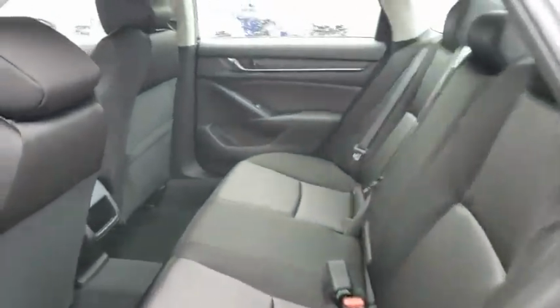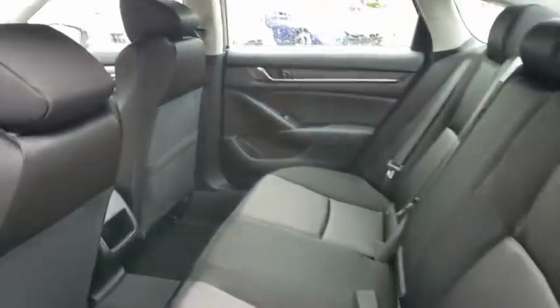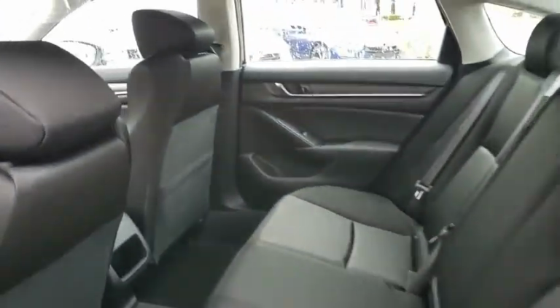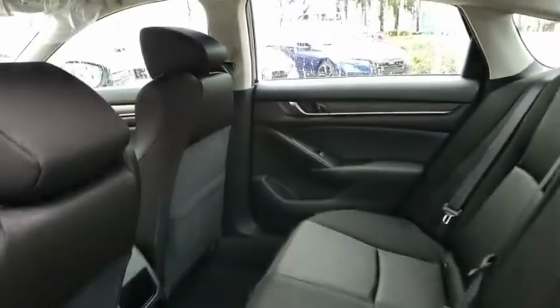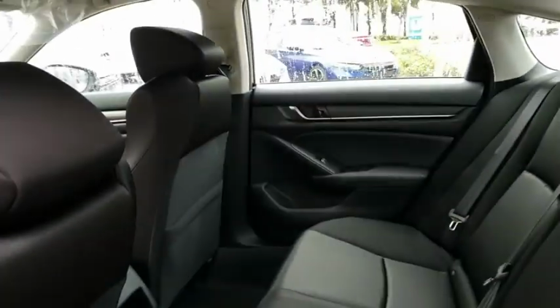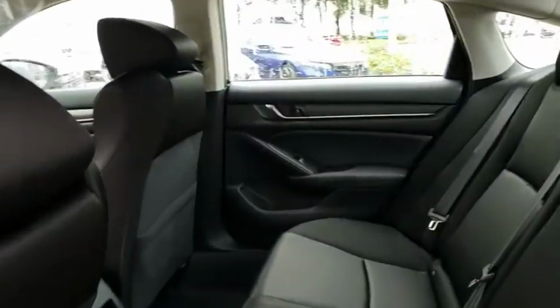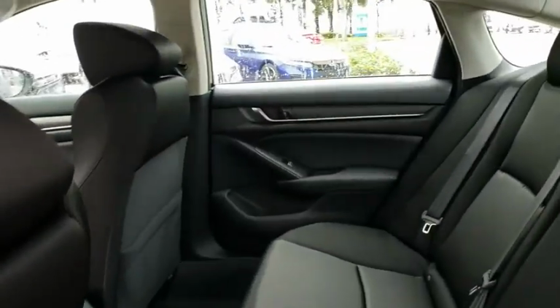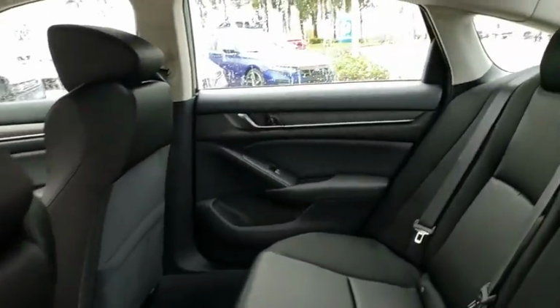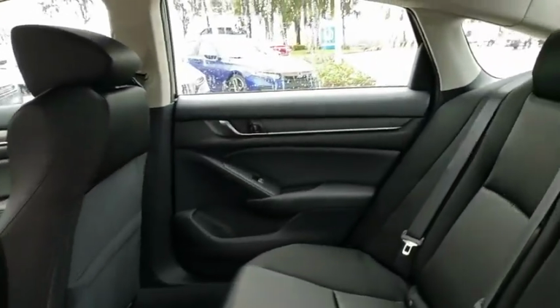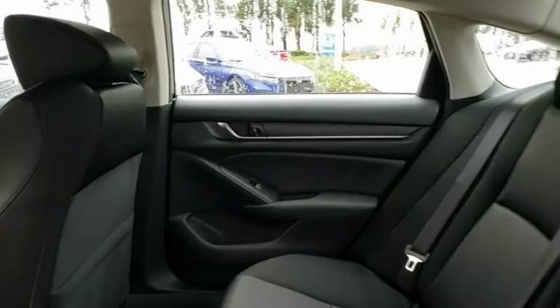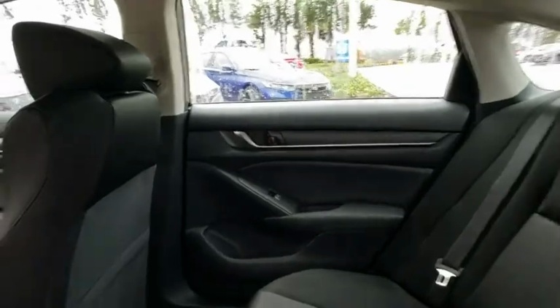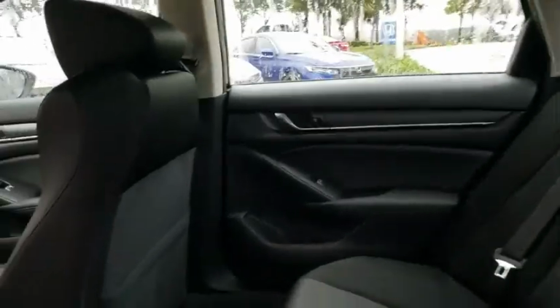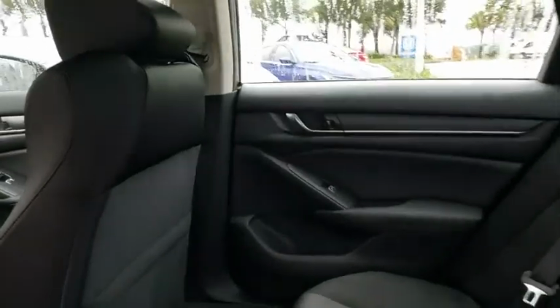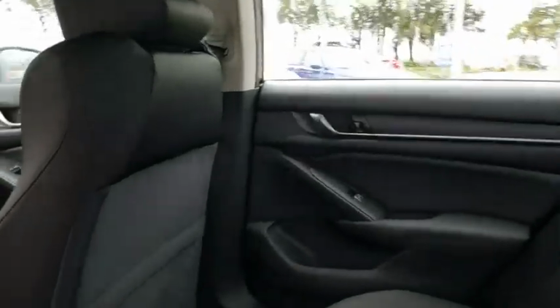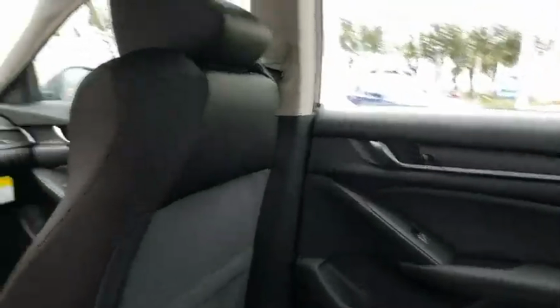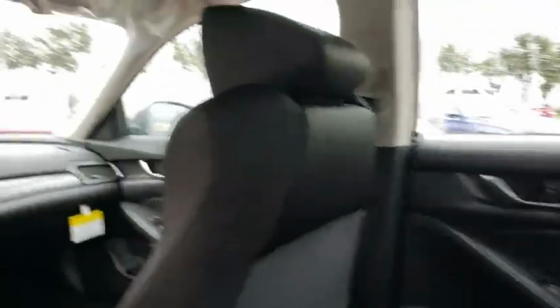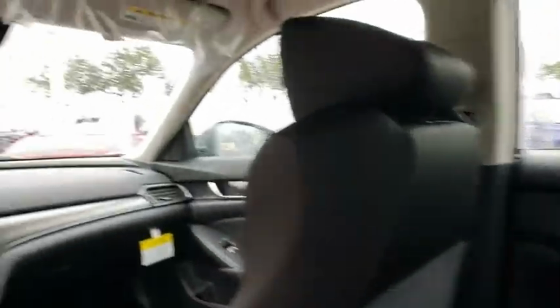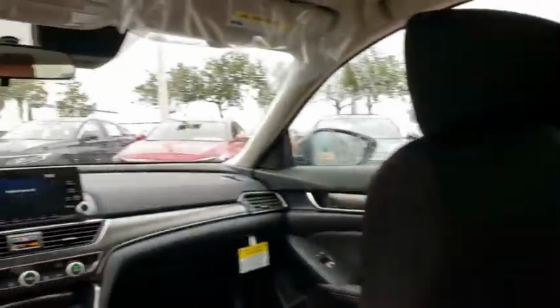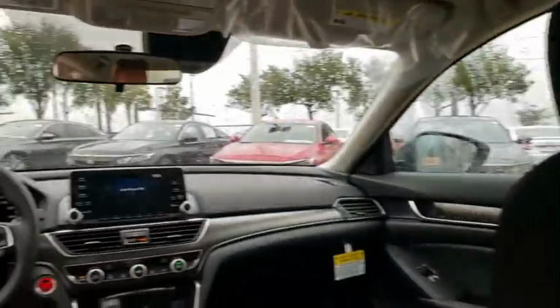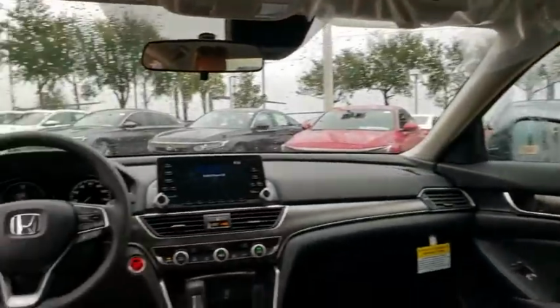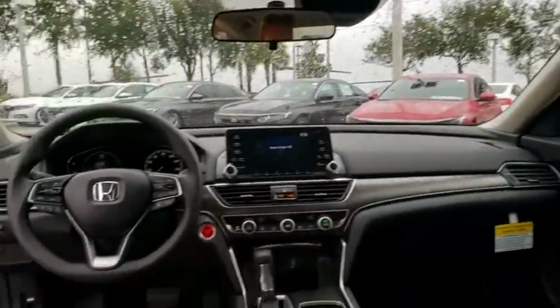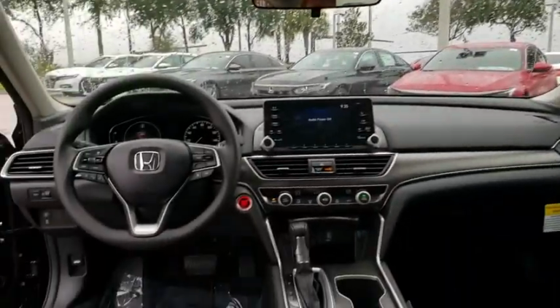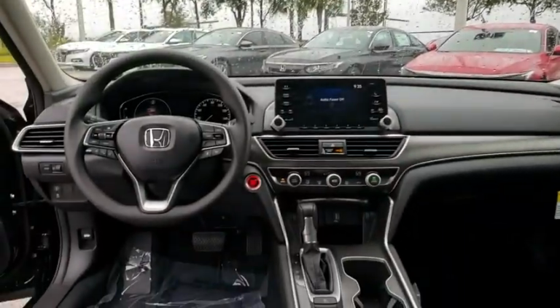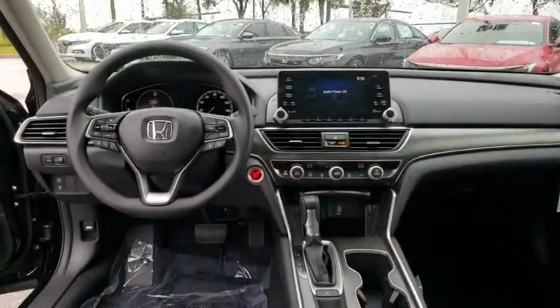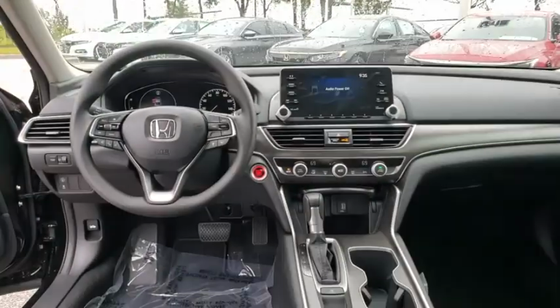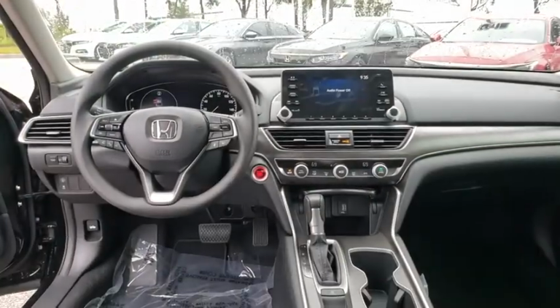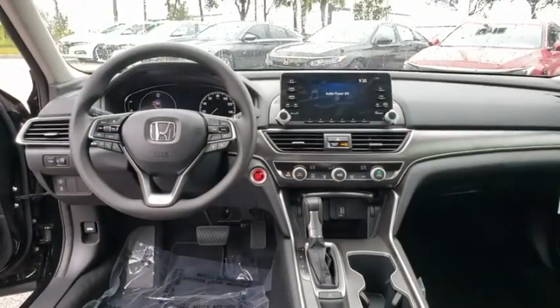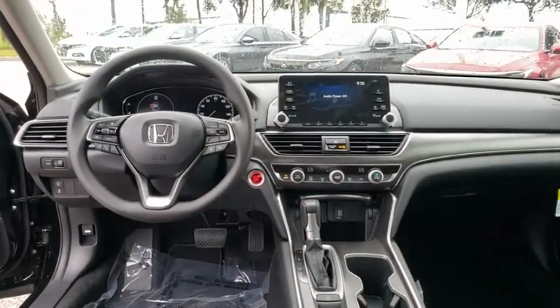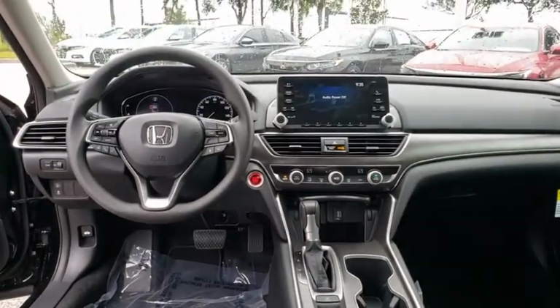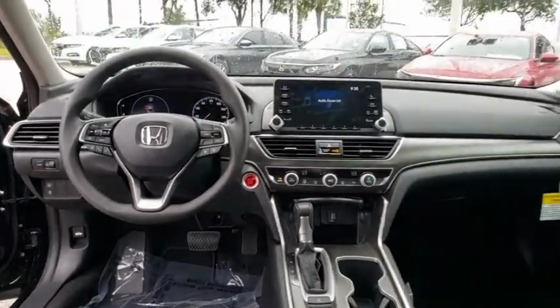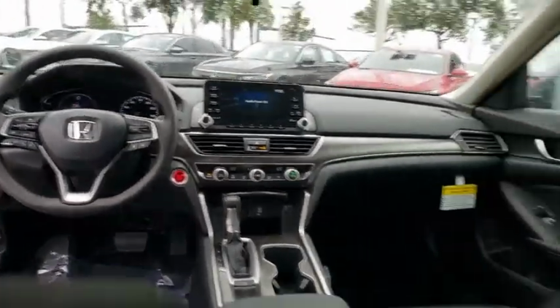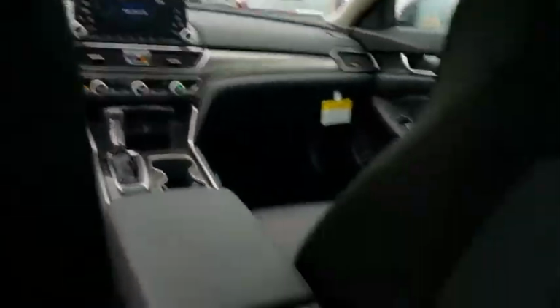Aluminum wheels, floor mats, cruise control, front wheel drive, climate control, rear defrost, AM FM stereo radio.